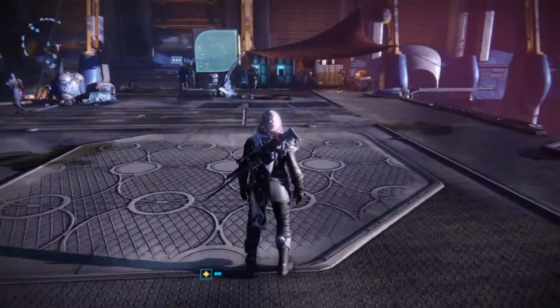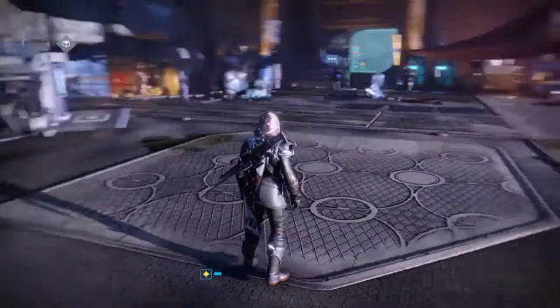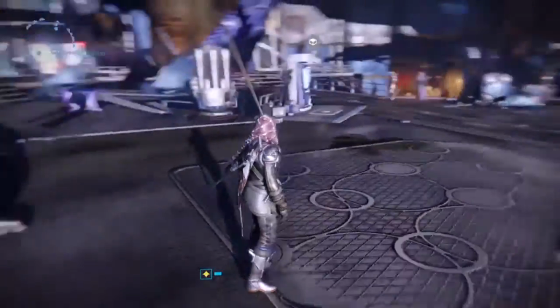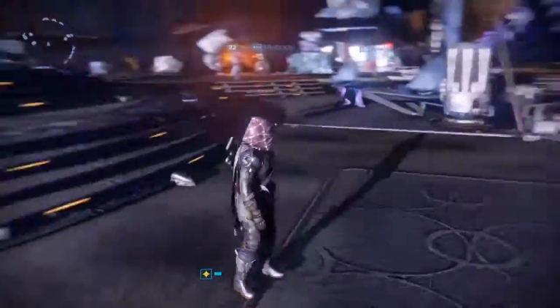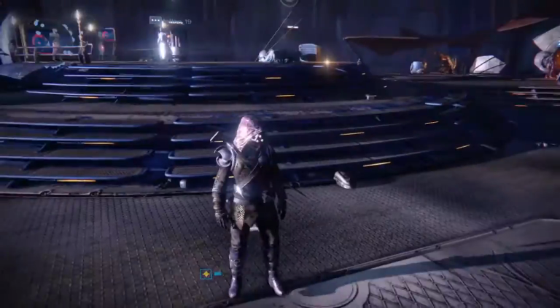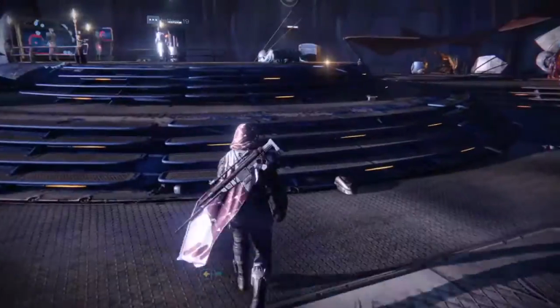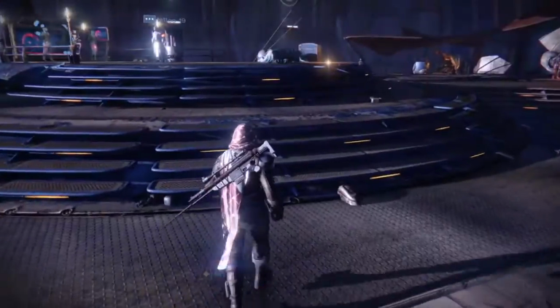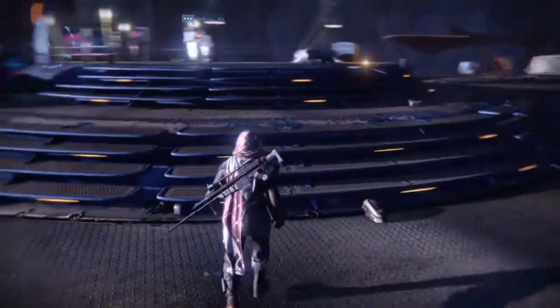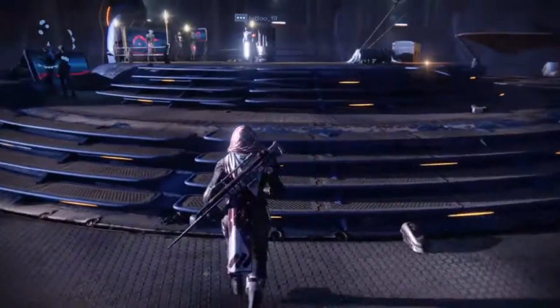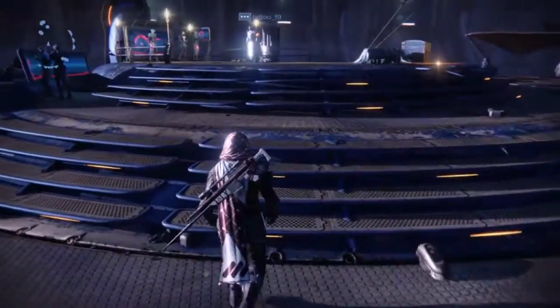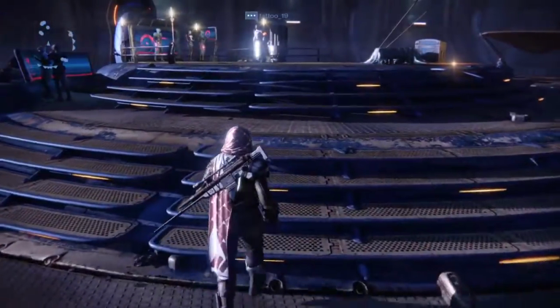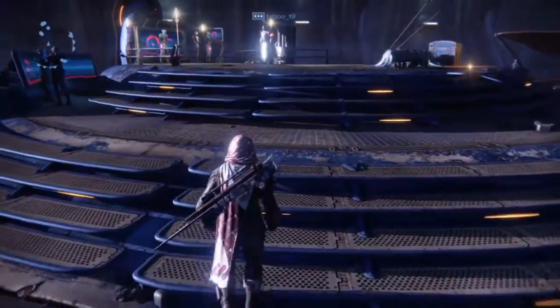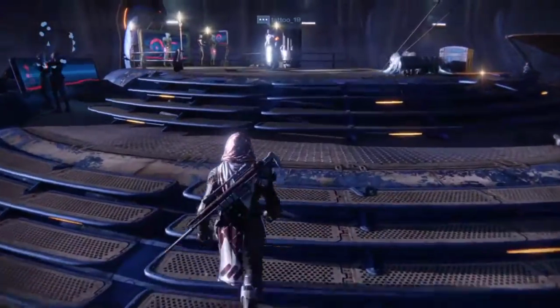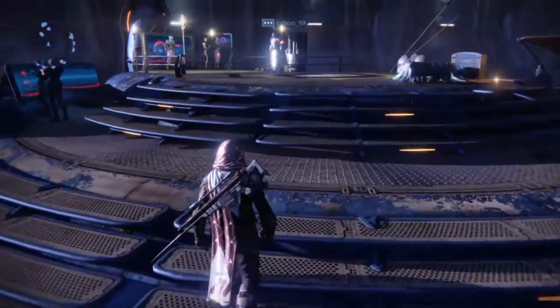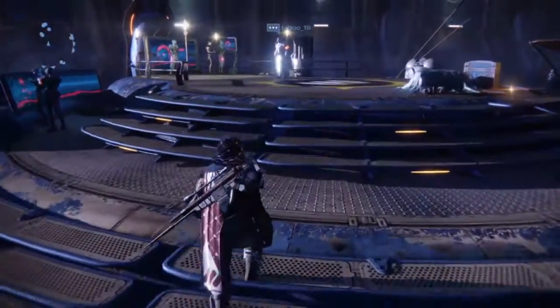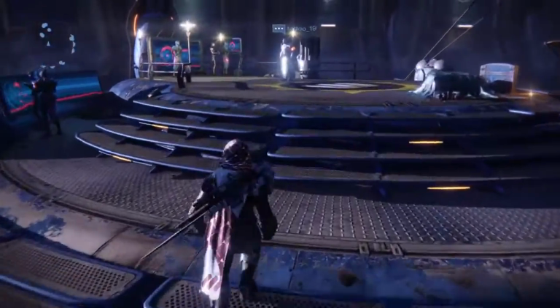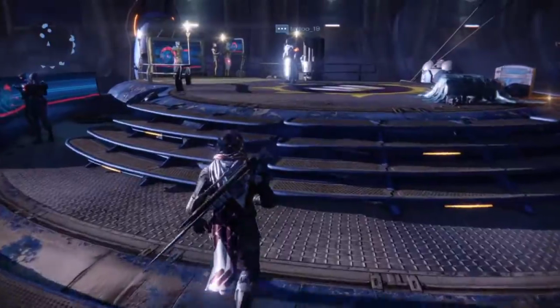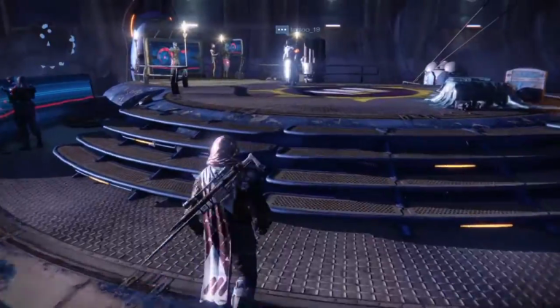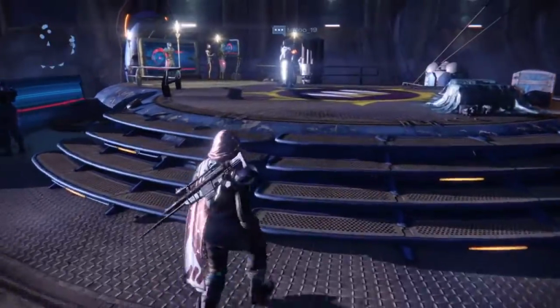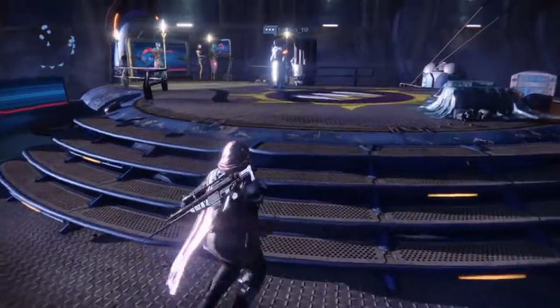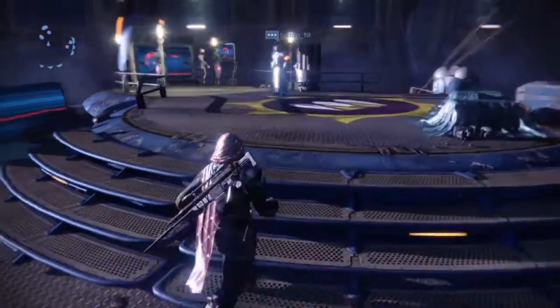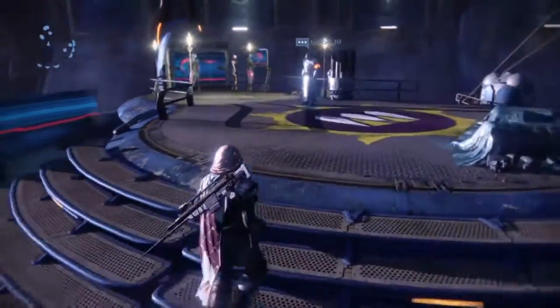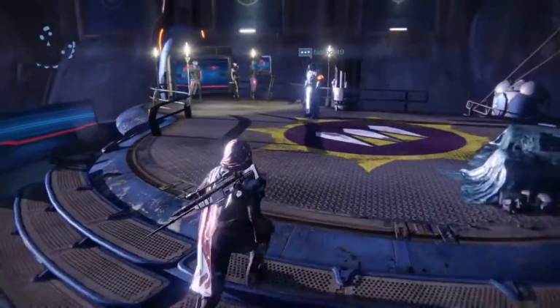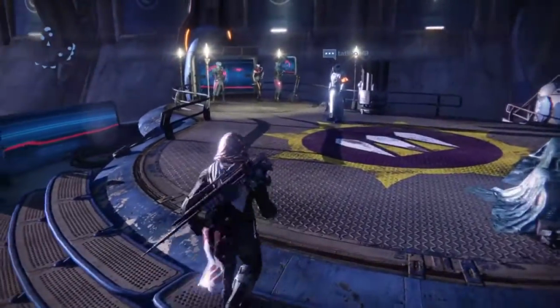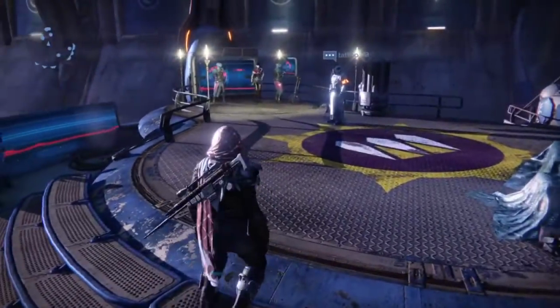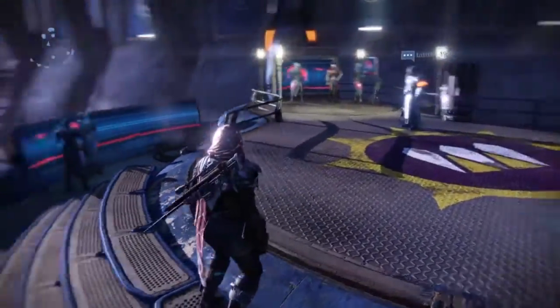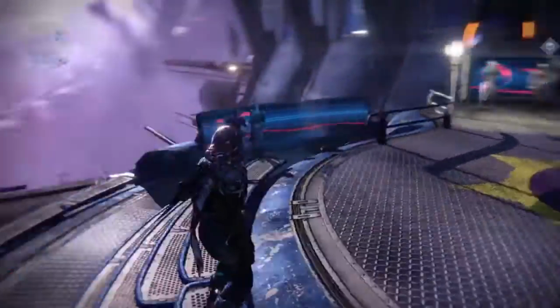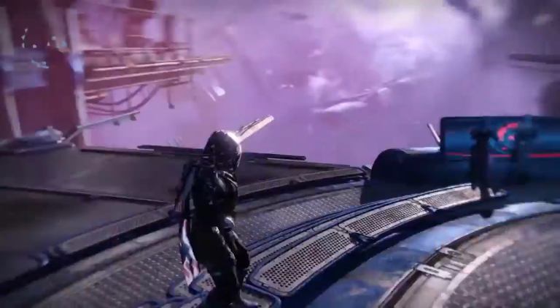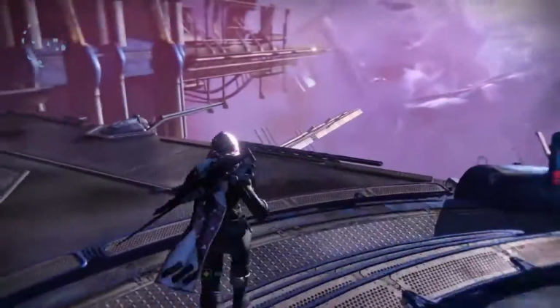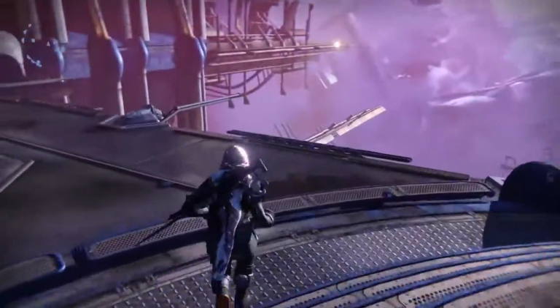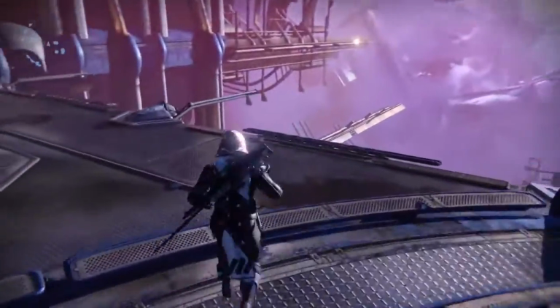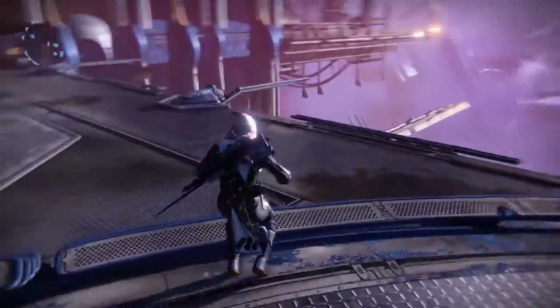Ranking up Petra Venge also gets you her set of the Queensguard armor up to a level 390 light.